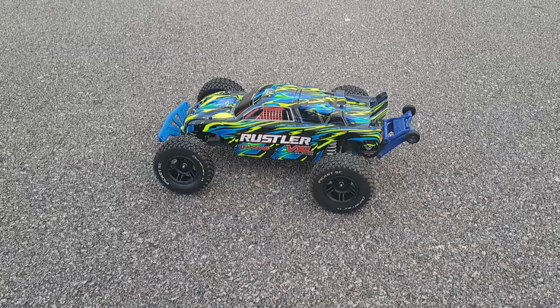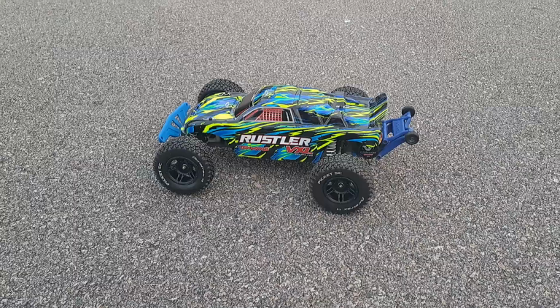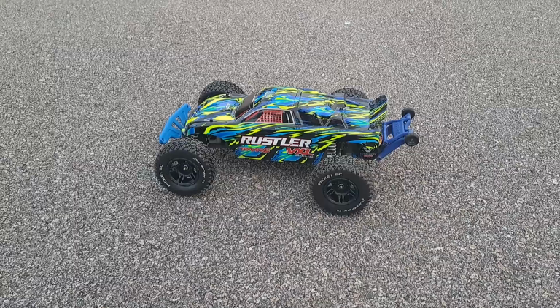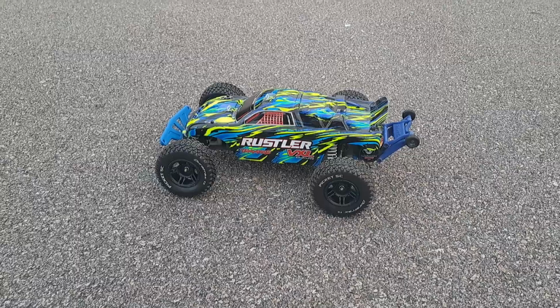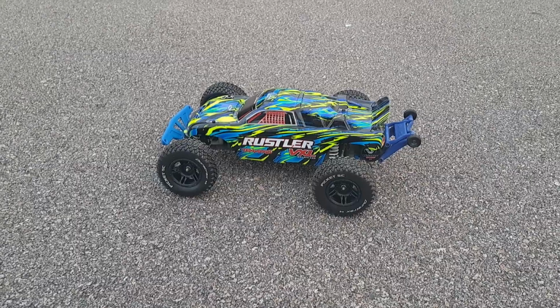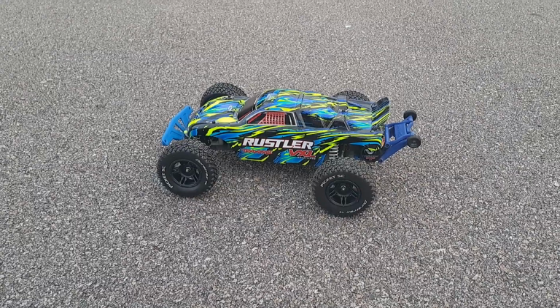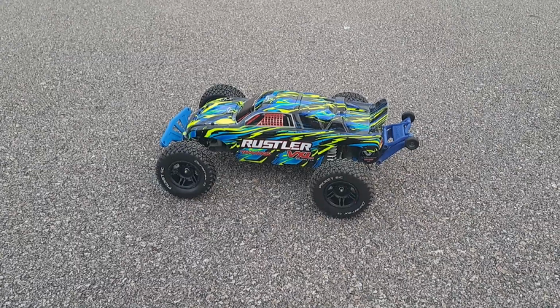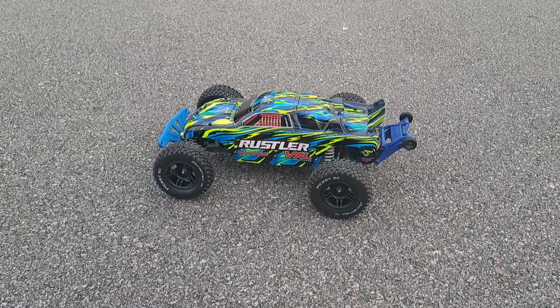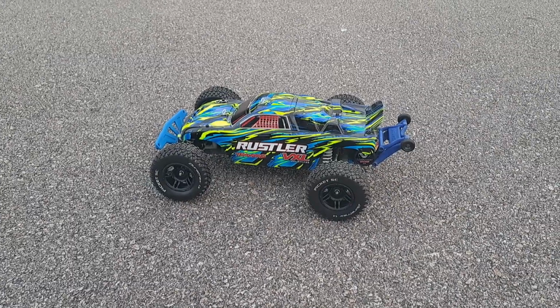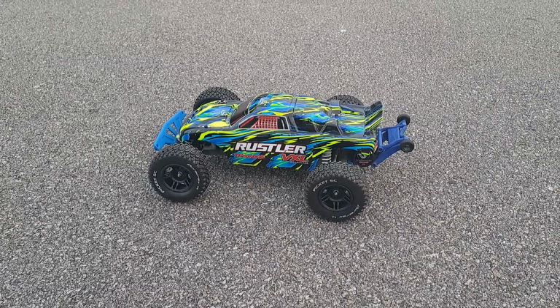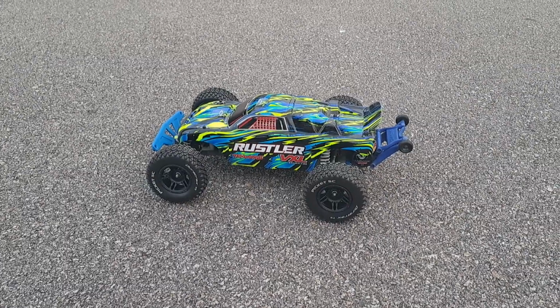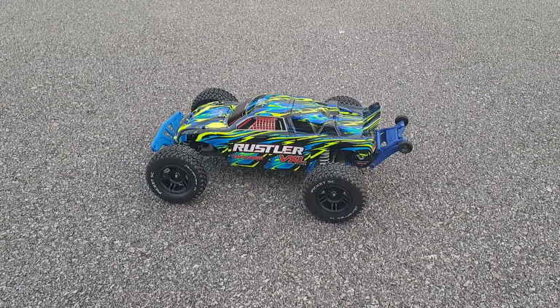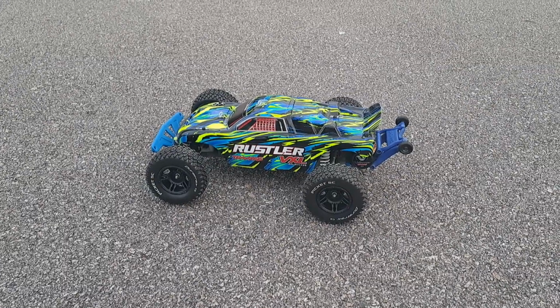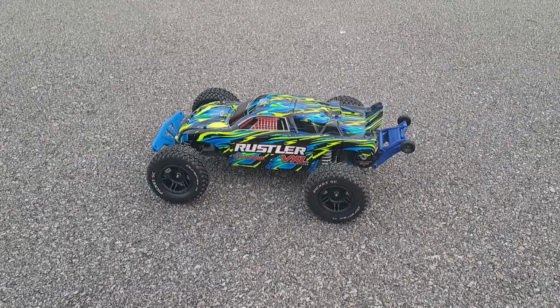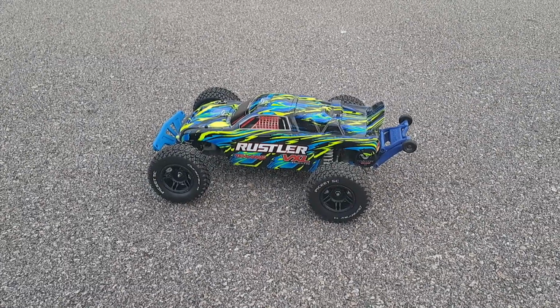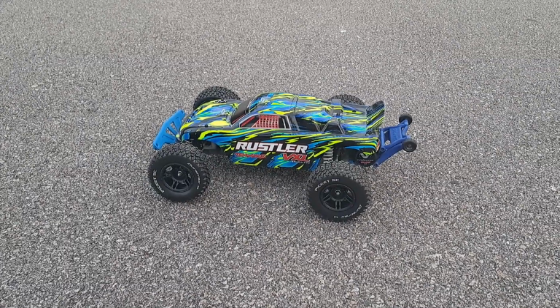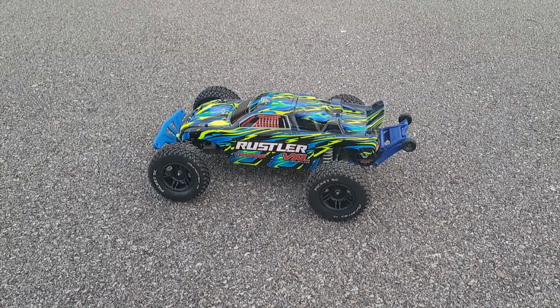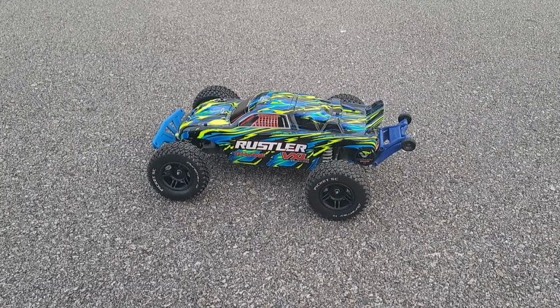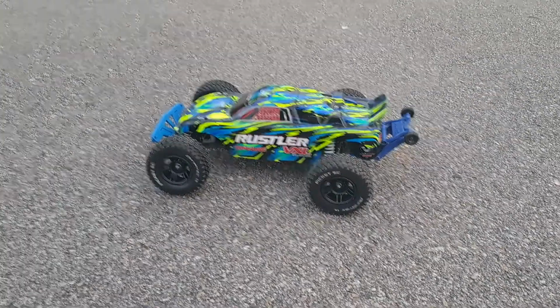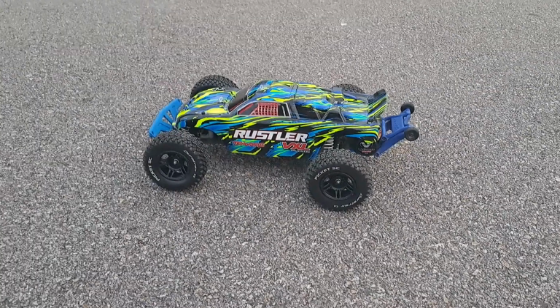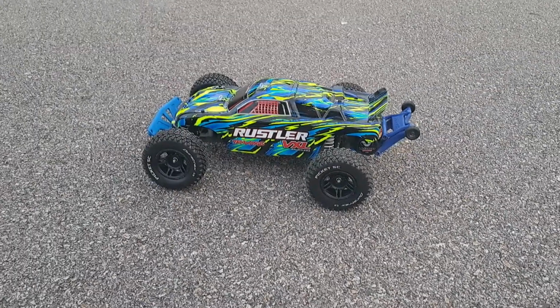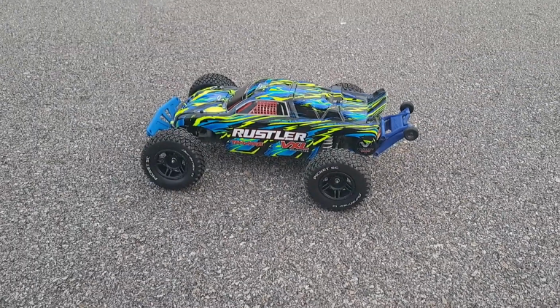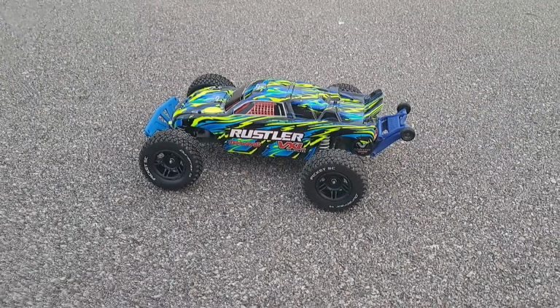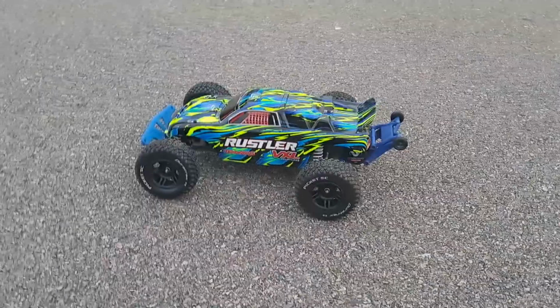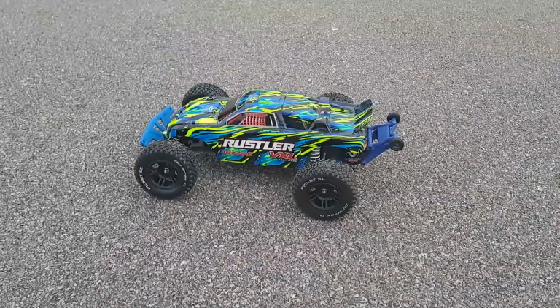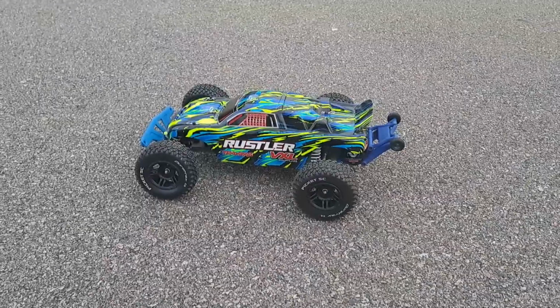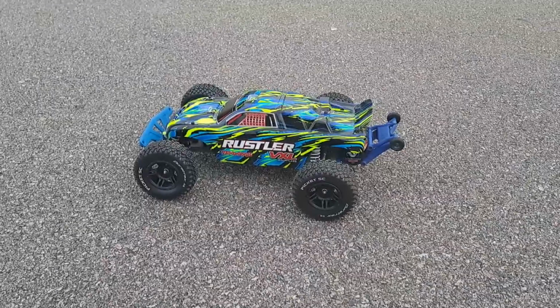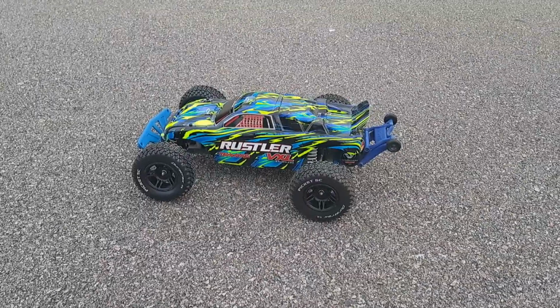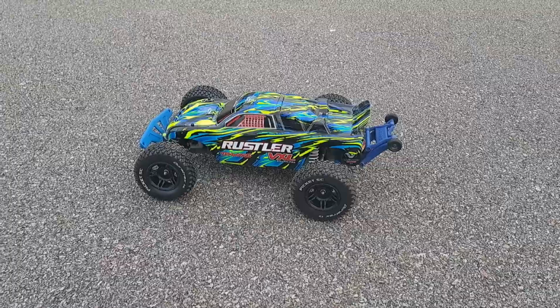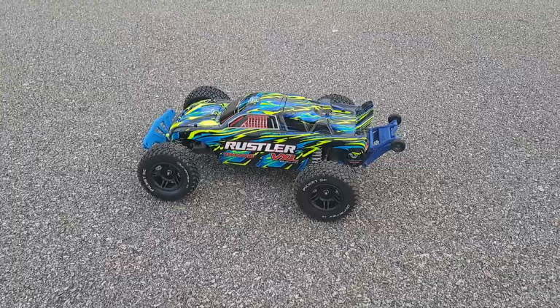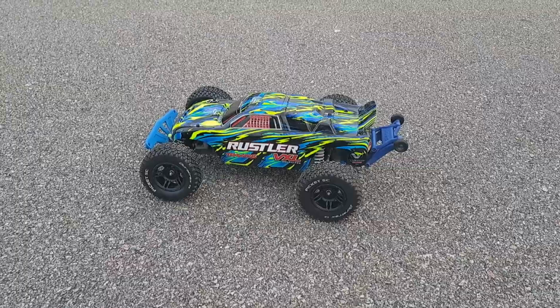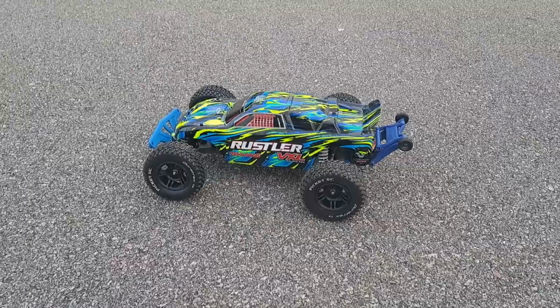What's up everybody, it's Nezzy. I'm at the skate park with the Traxxas Rustler VXL running the new short course tires I just got. Let's see how she does.